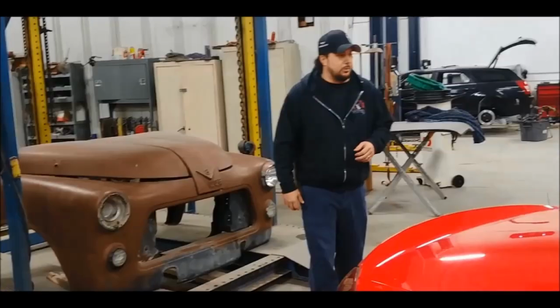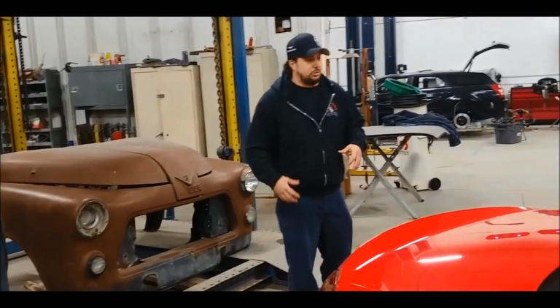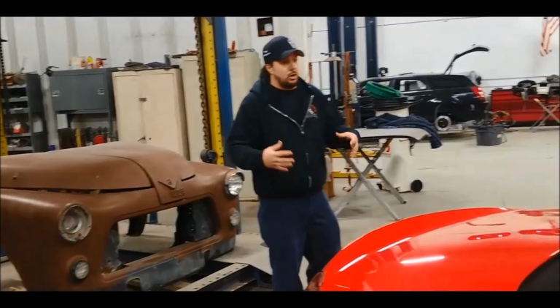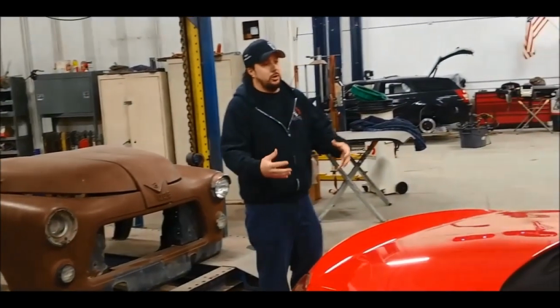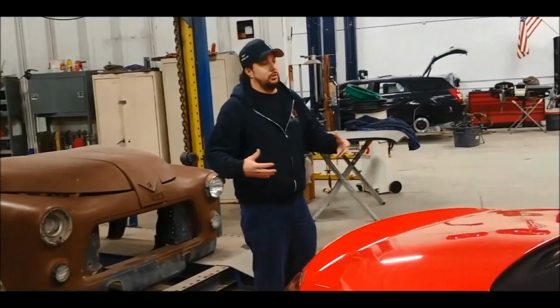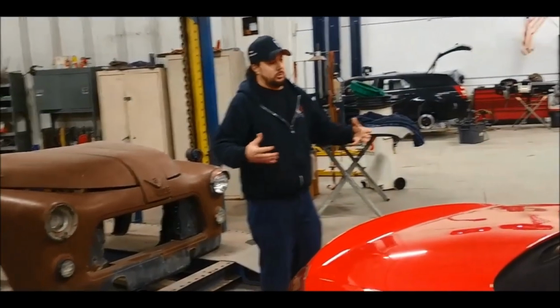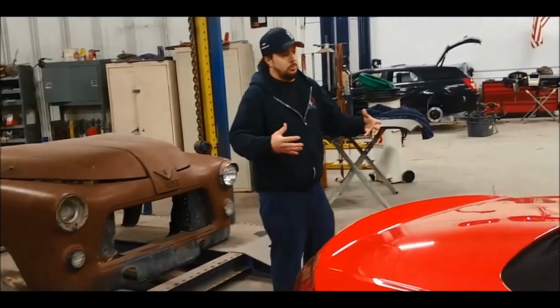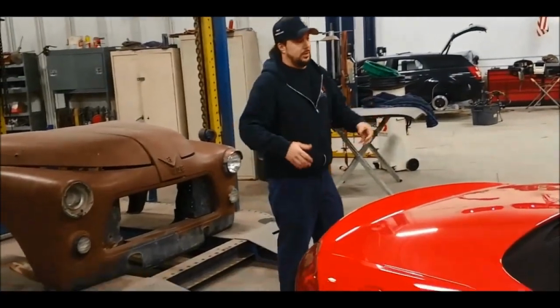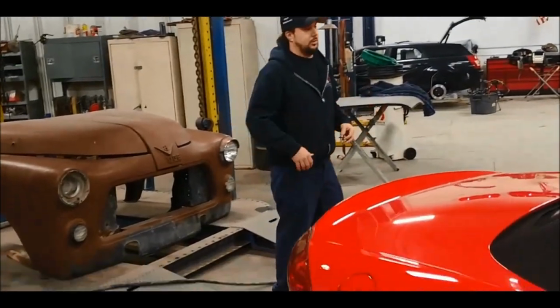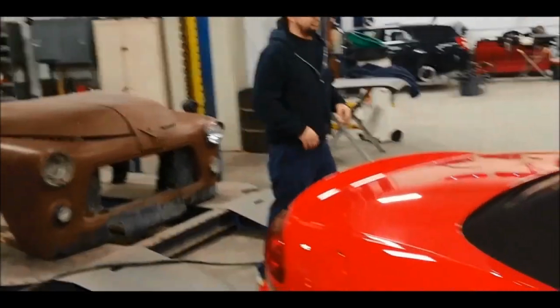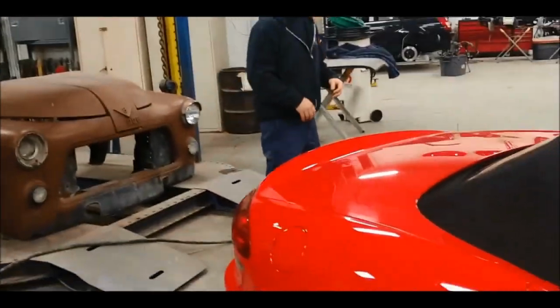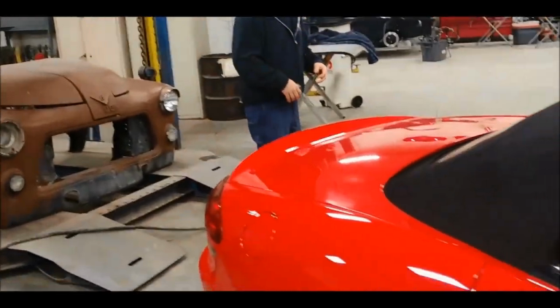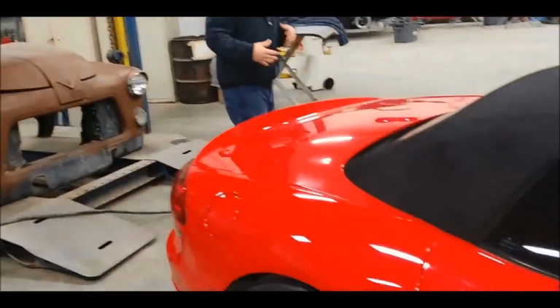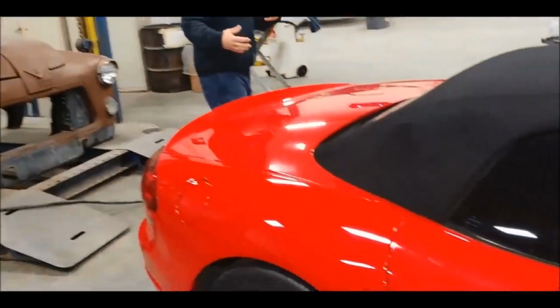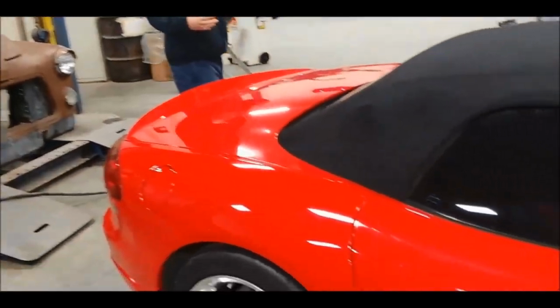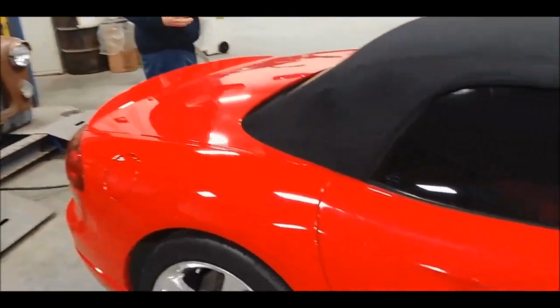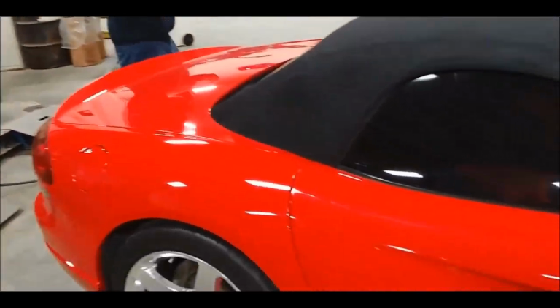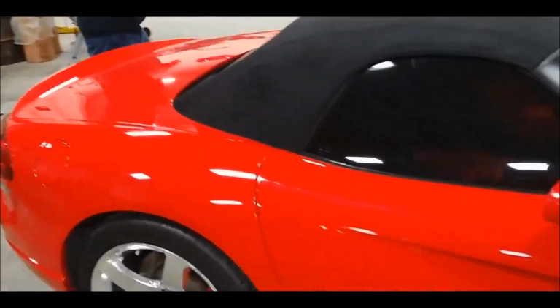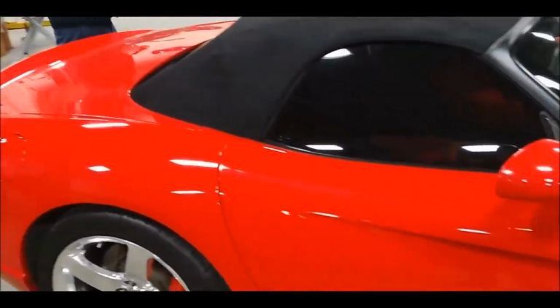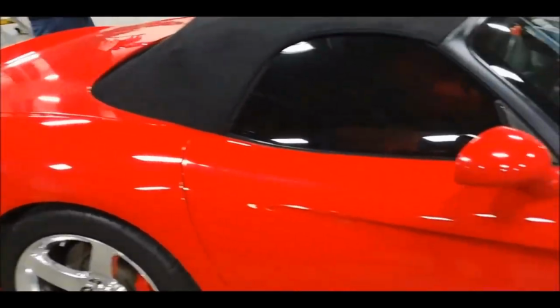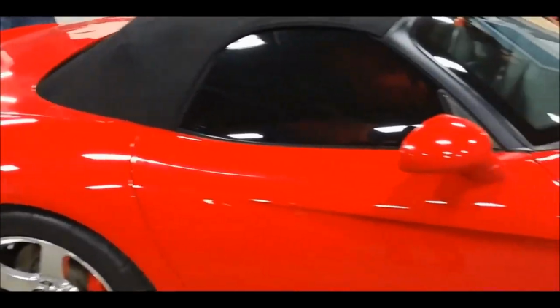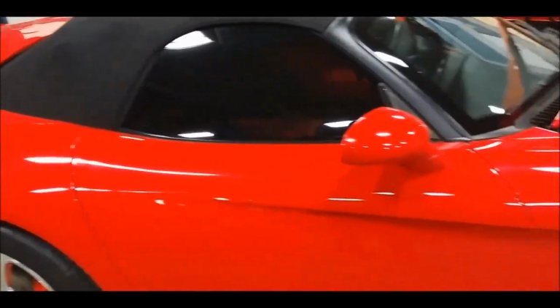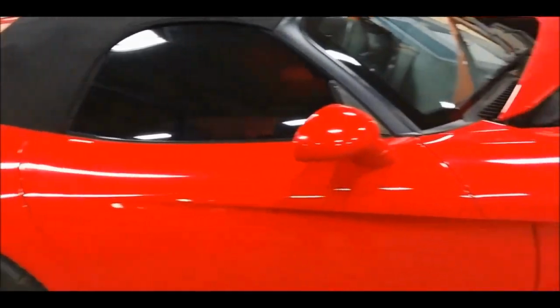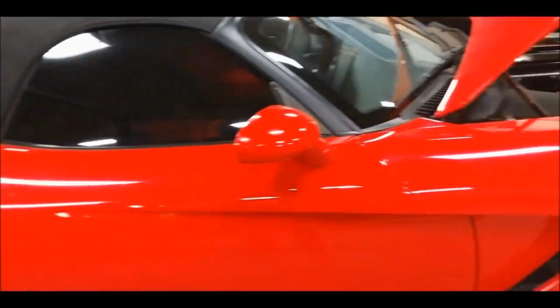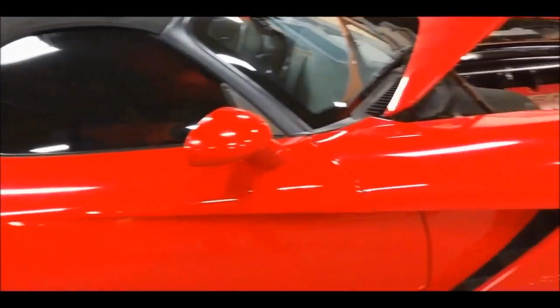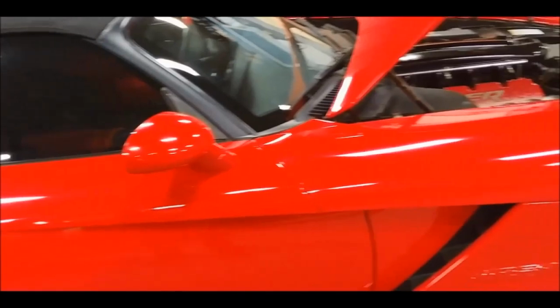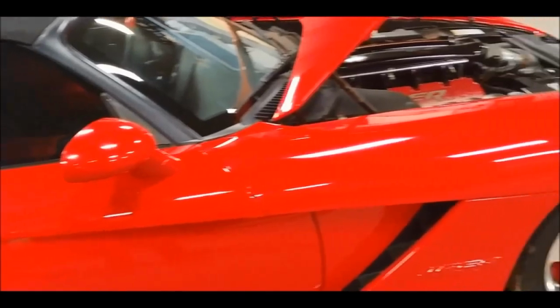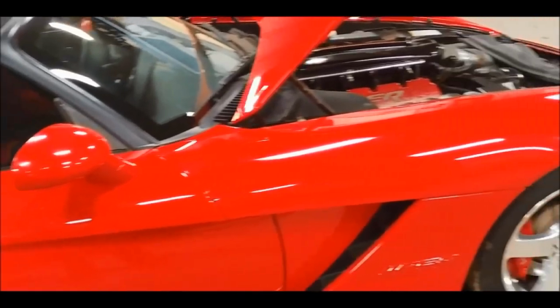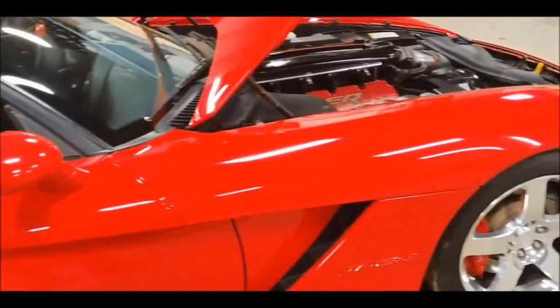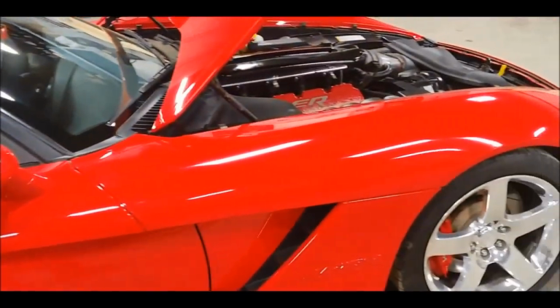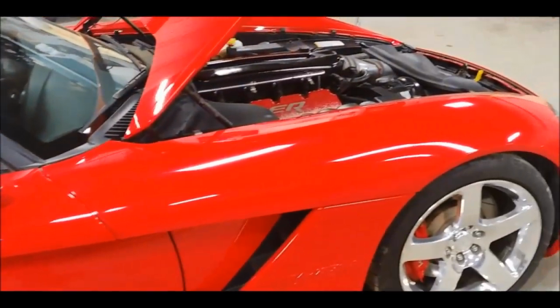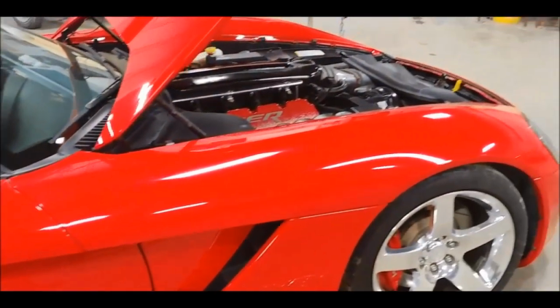Going back to this car quickly — this is a full, everything-working driving car, and just to prove that point.